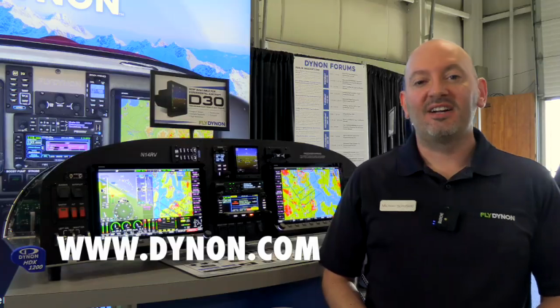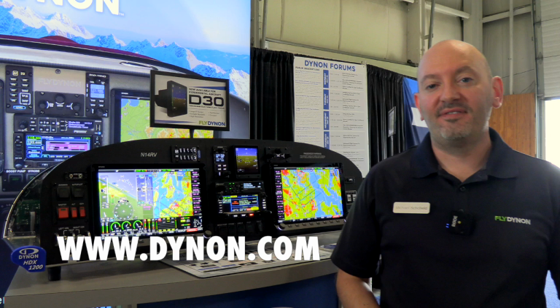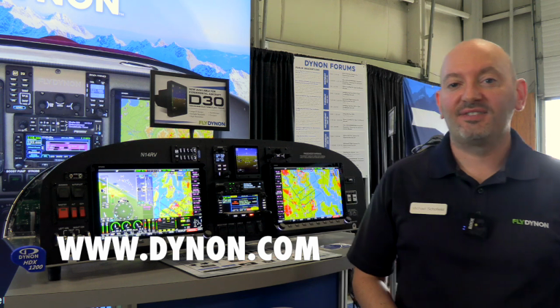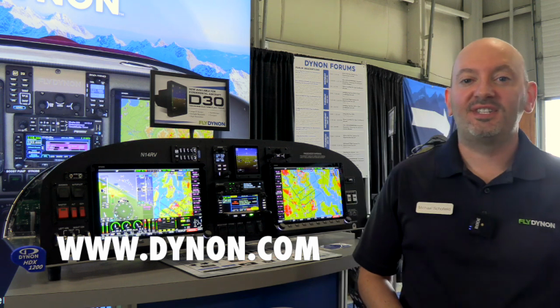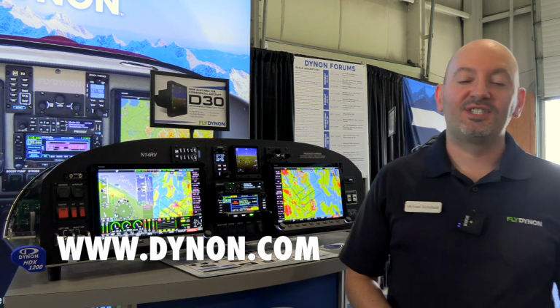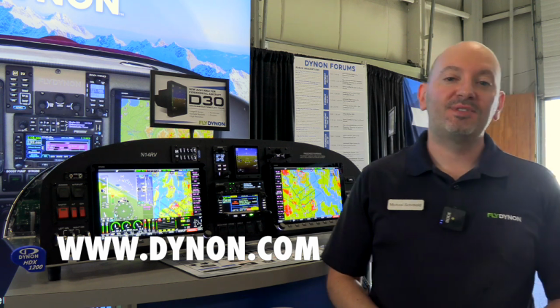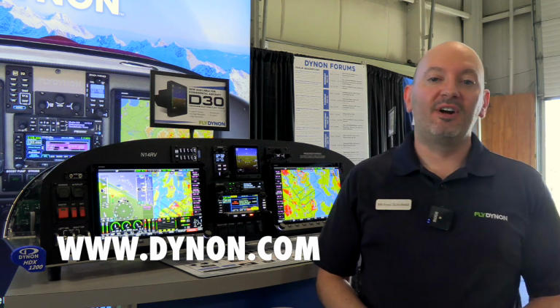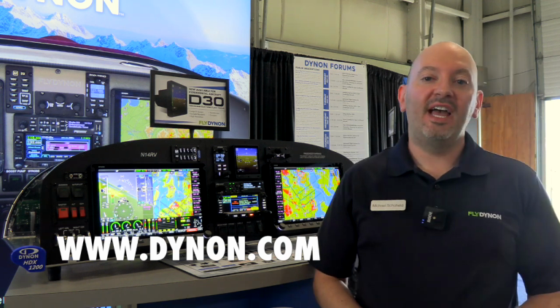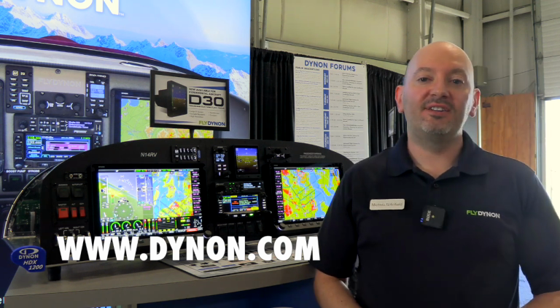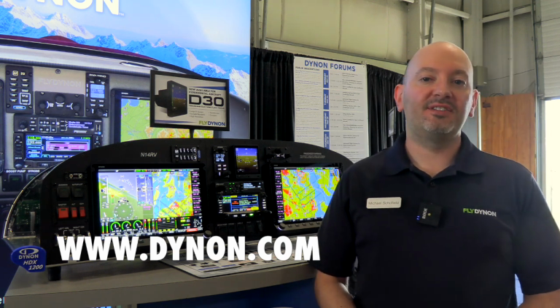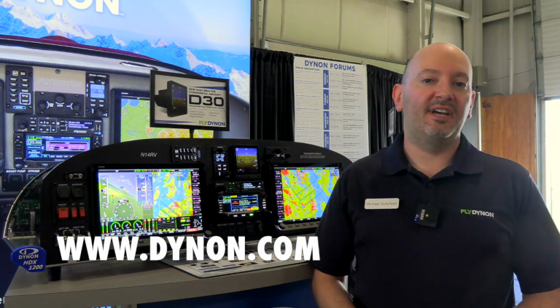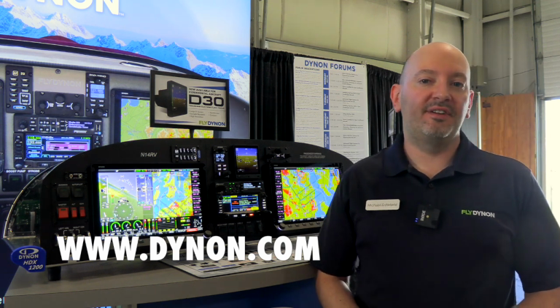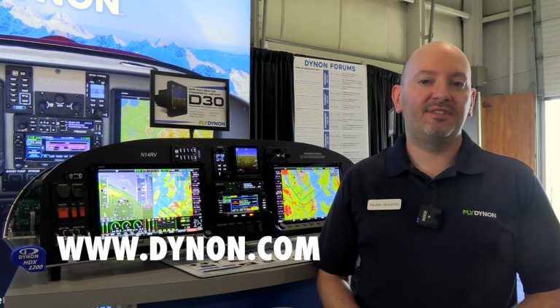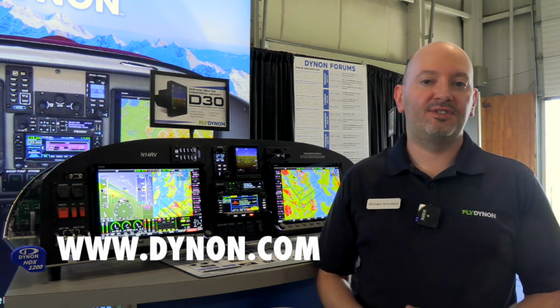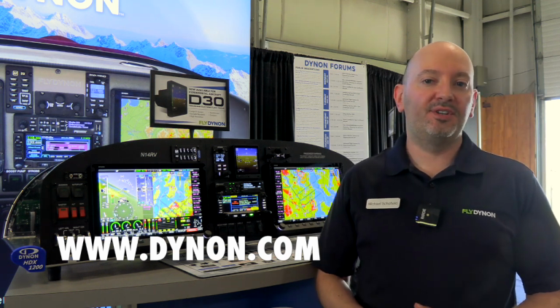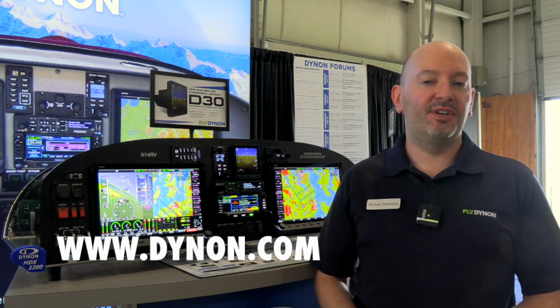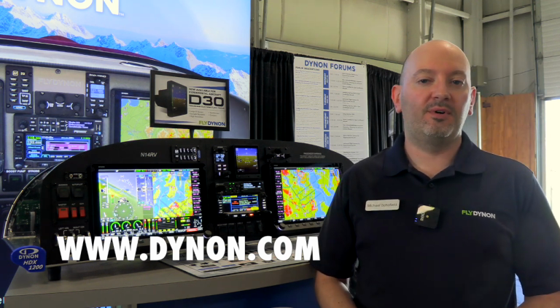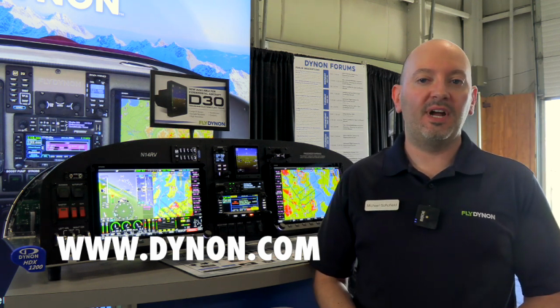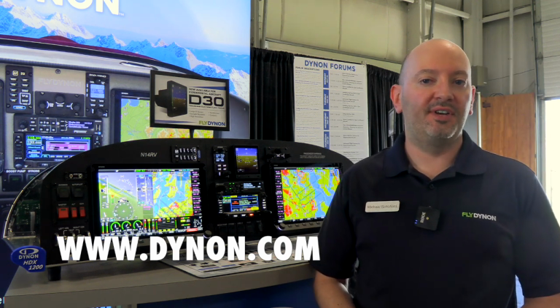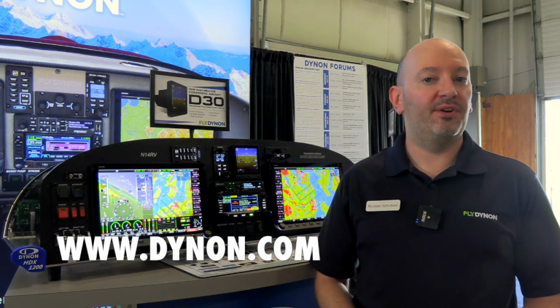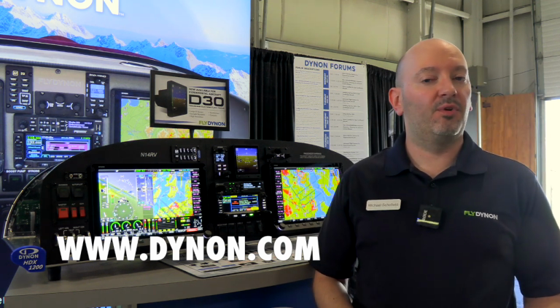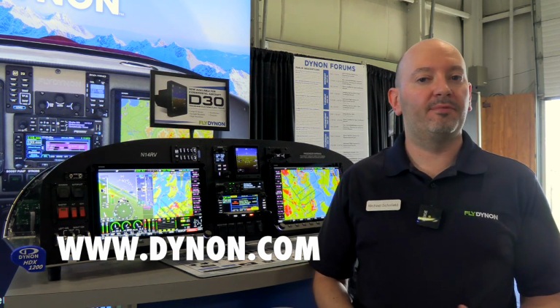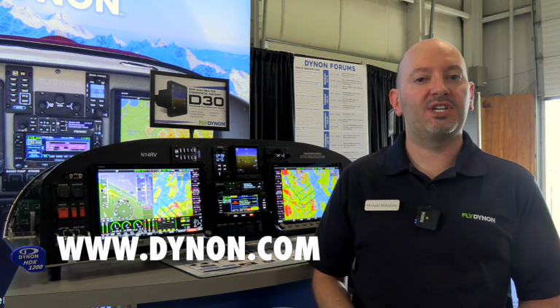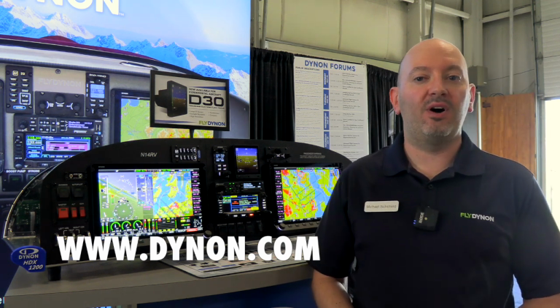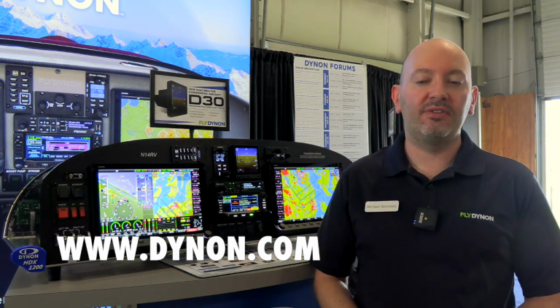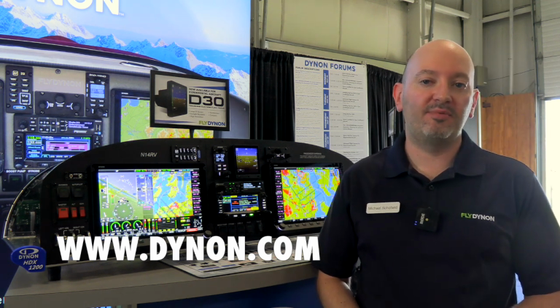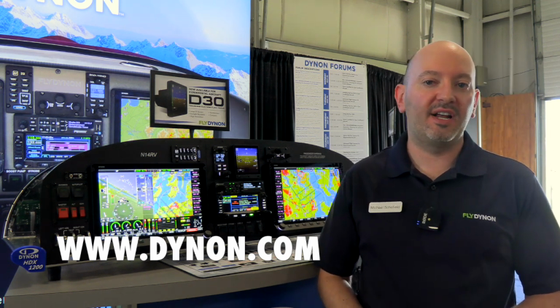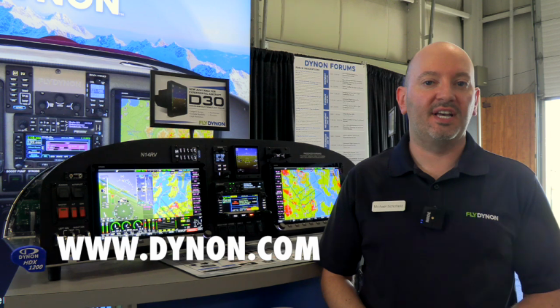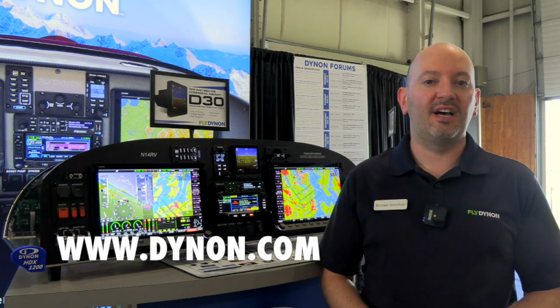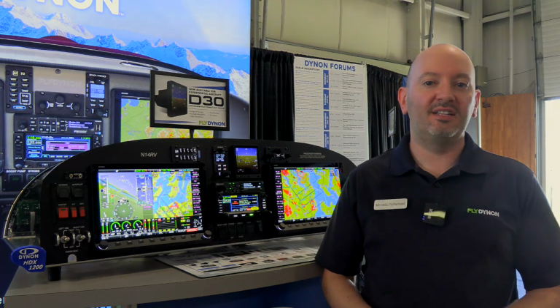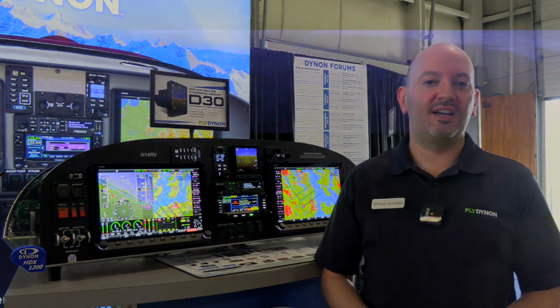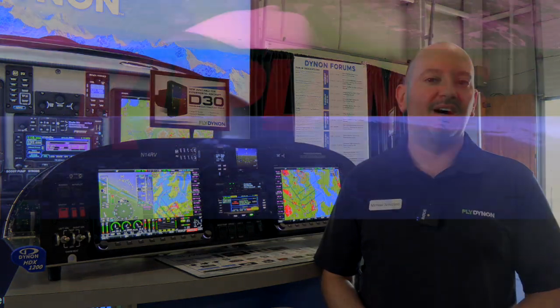Dynon and Advanced Flight Systems are in Hangar Delta at AirVenture 2024, and you can get more information about all of our products at dynon.com.